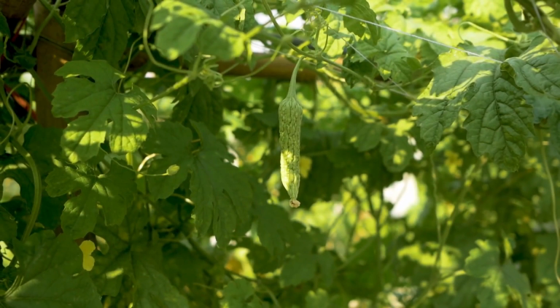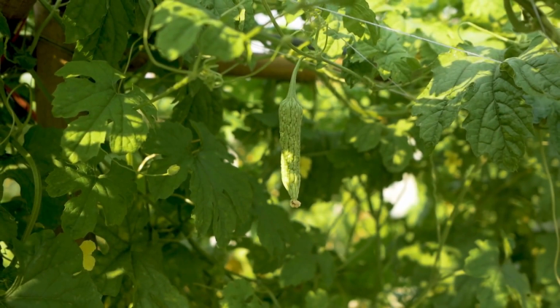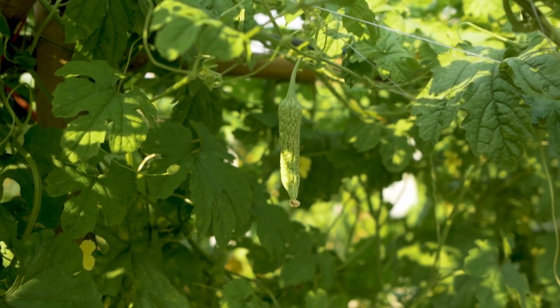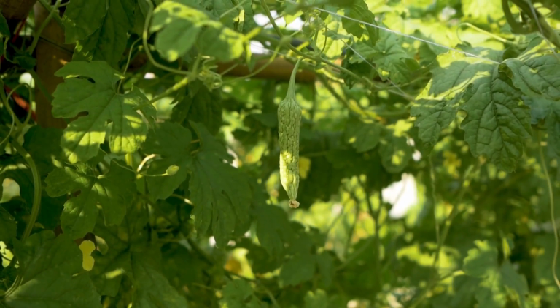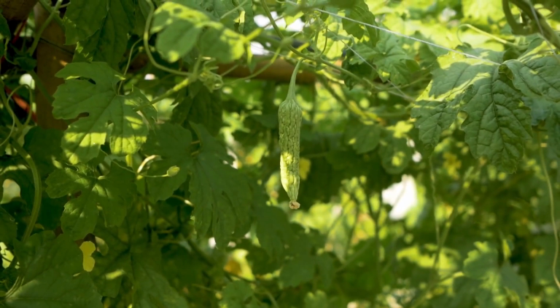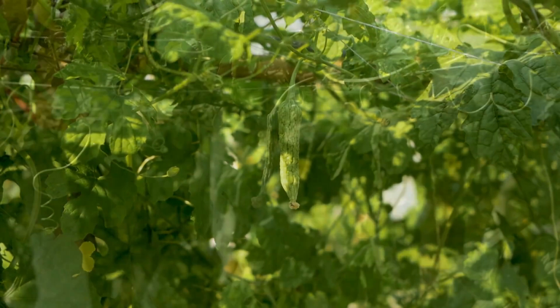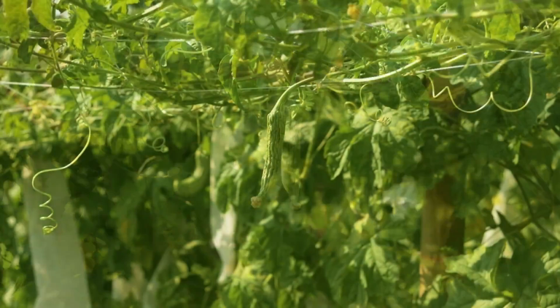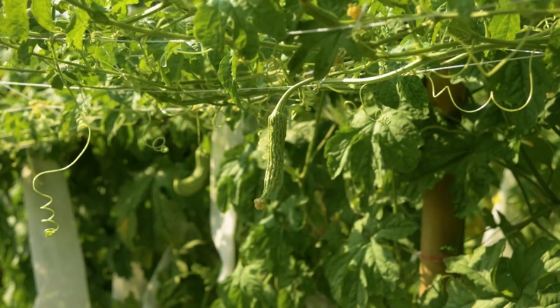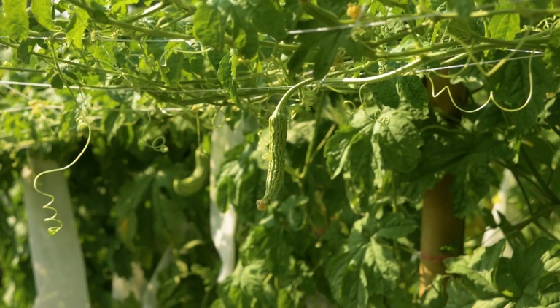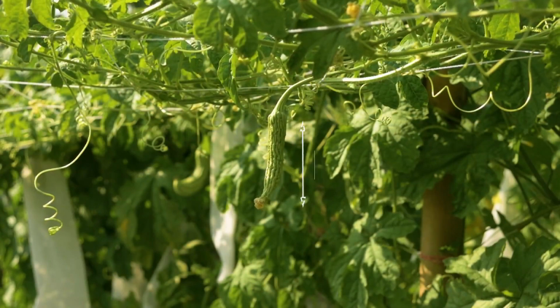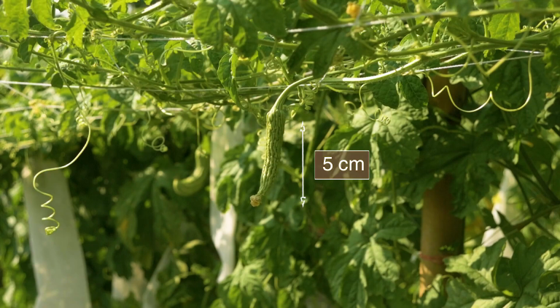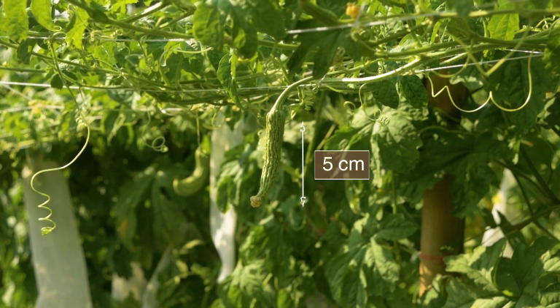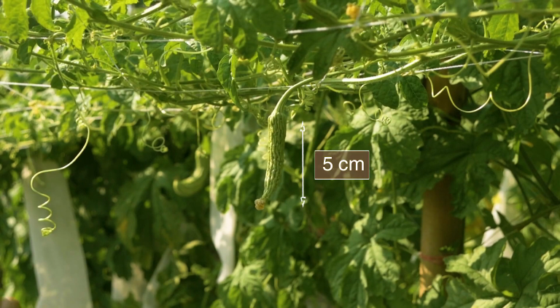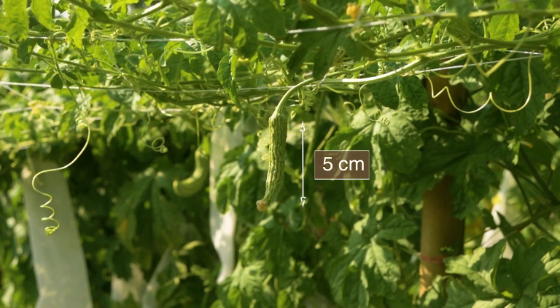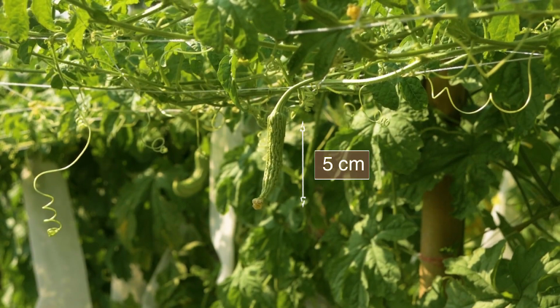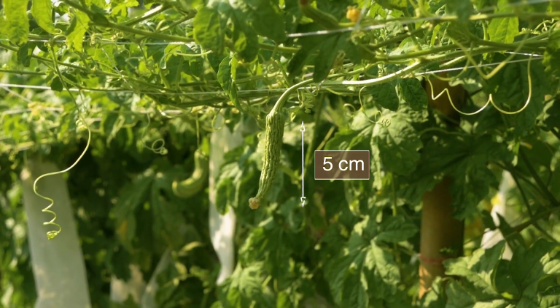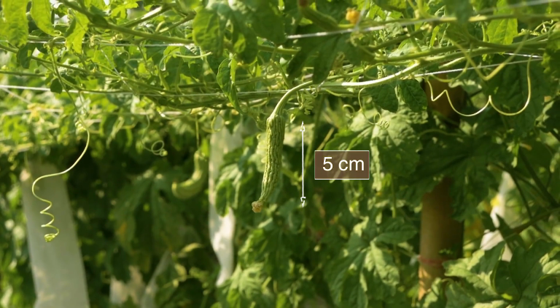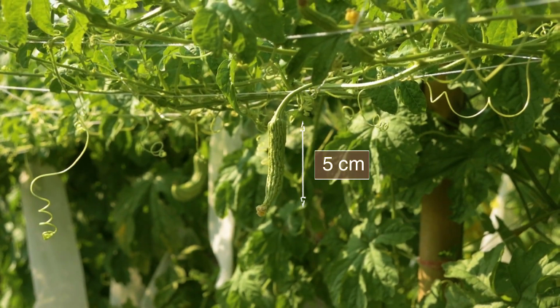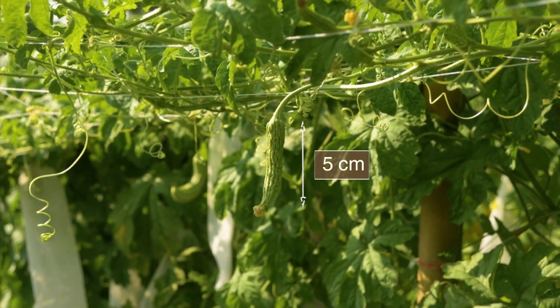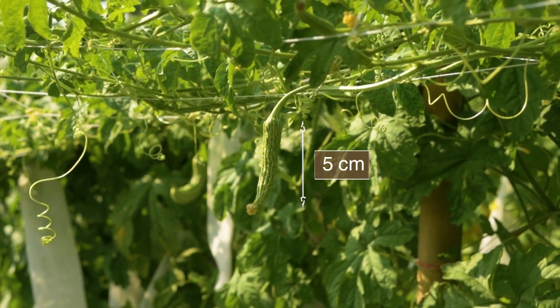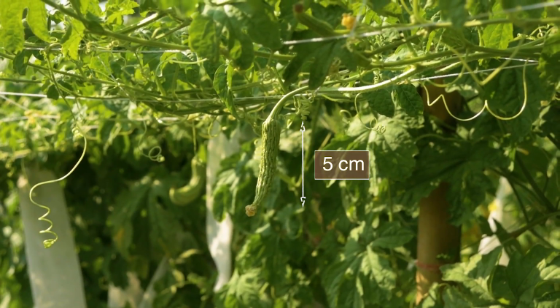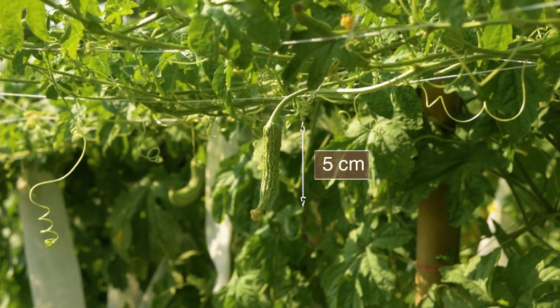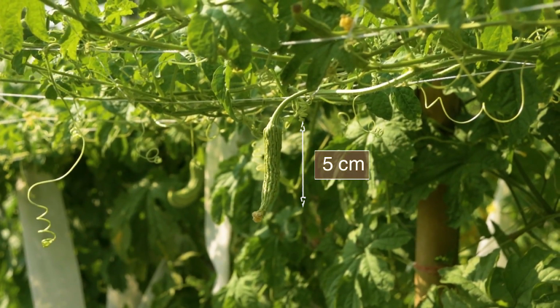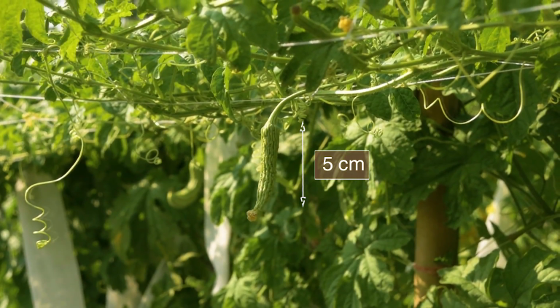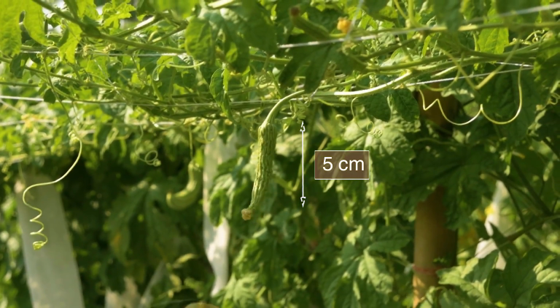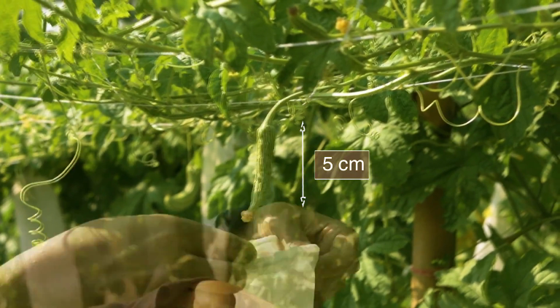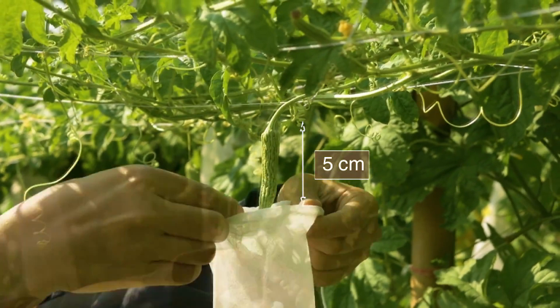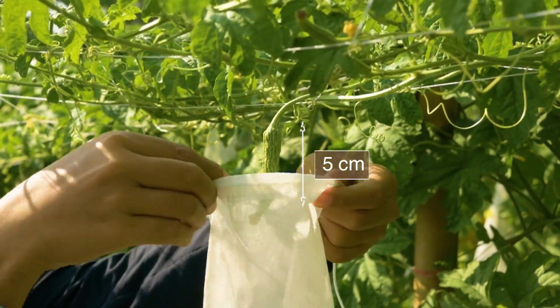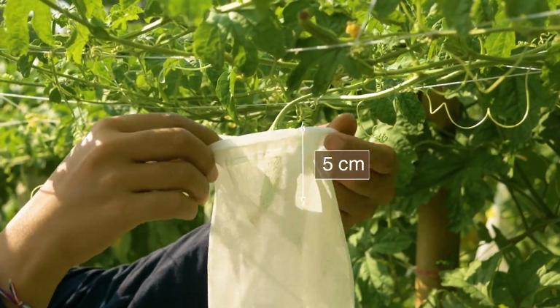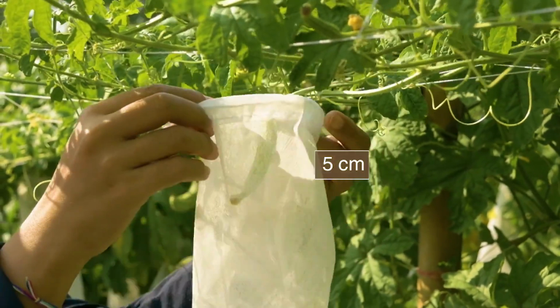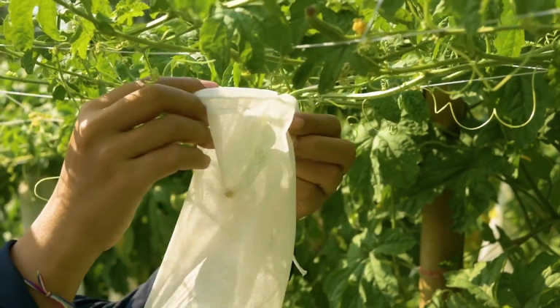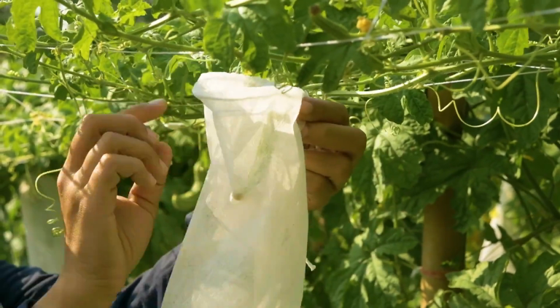Put the spunbond bag on young fruits as early as possible, when fruits are around 5 centimeters.